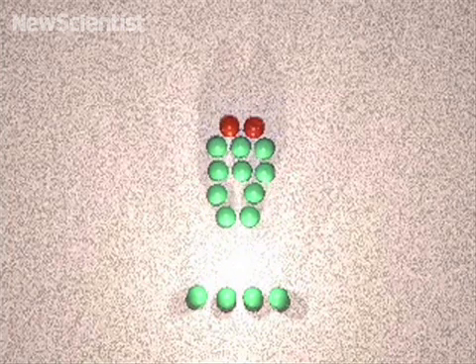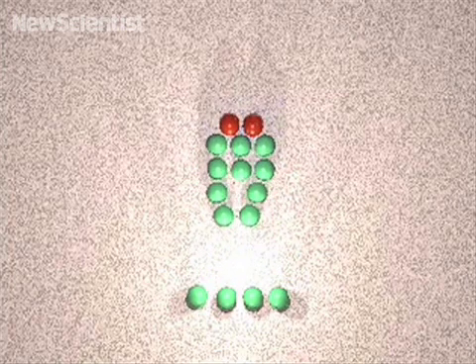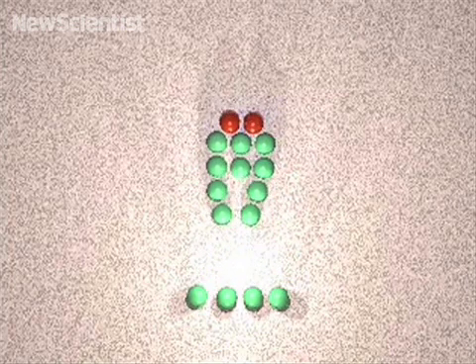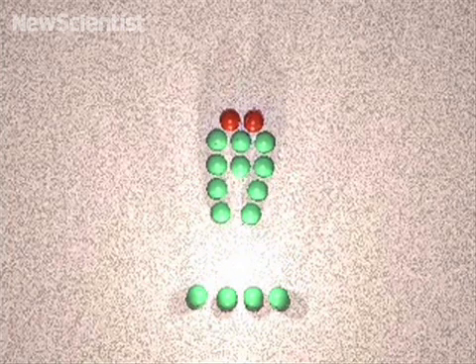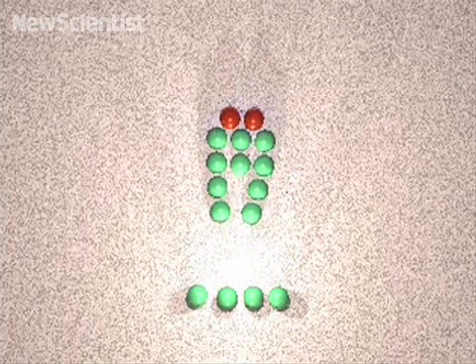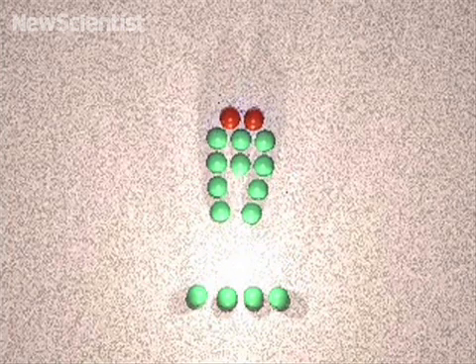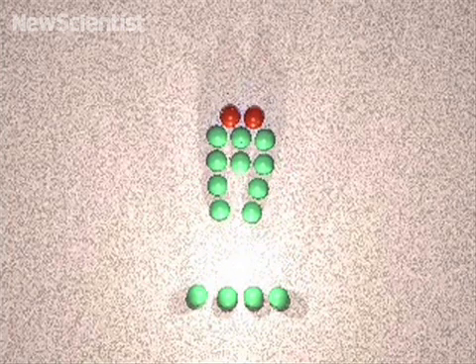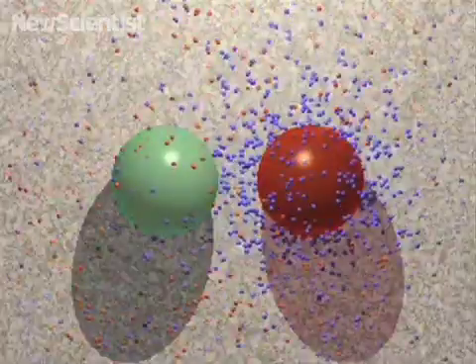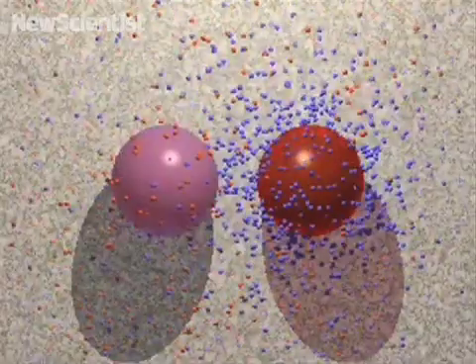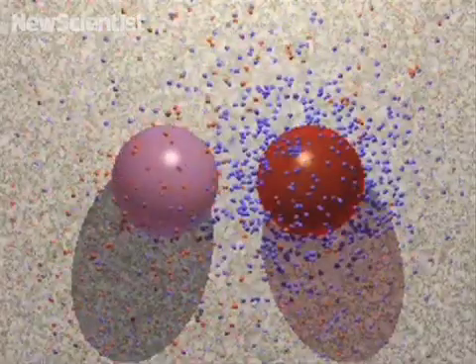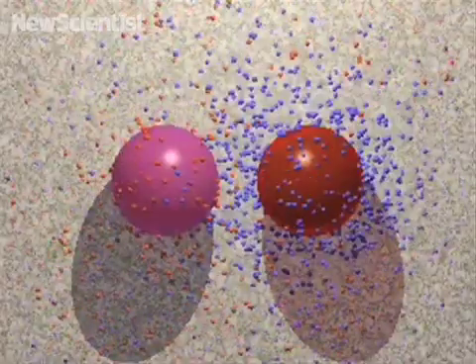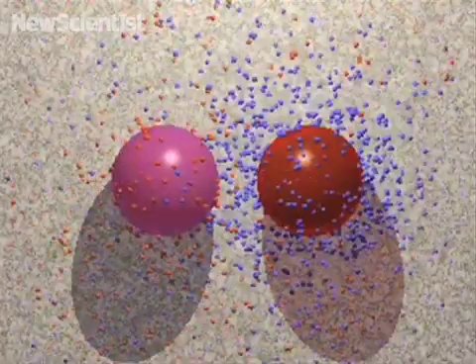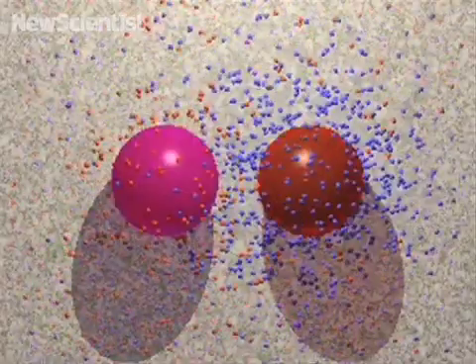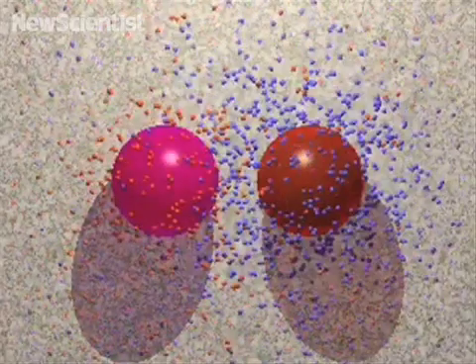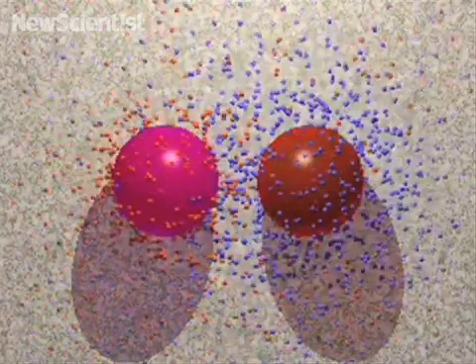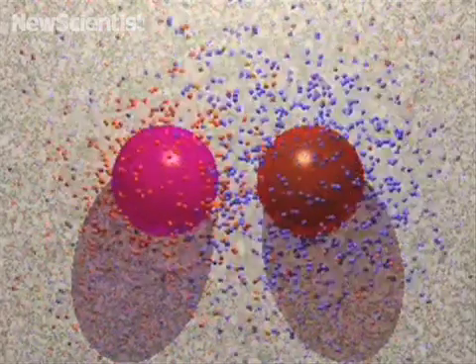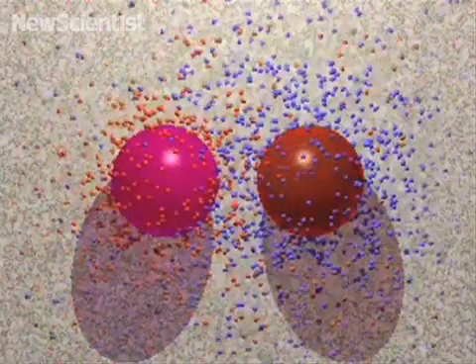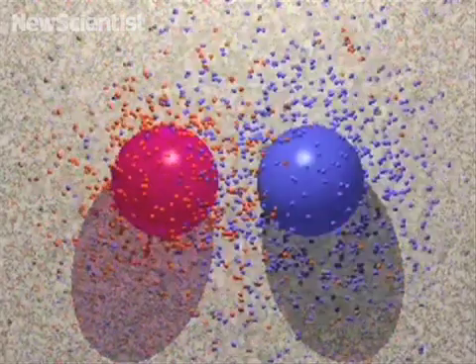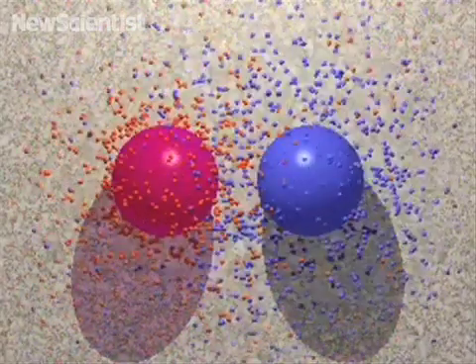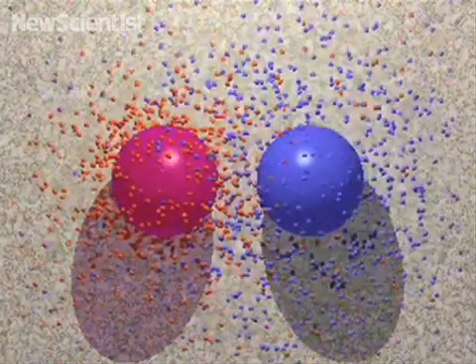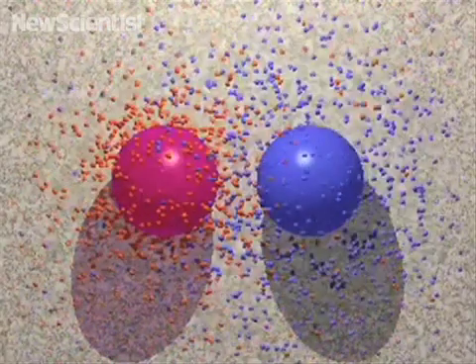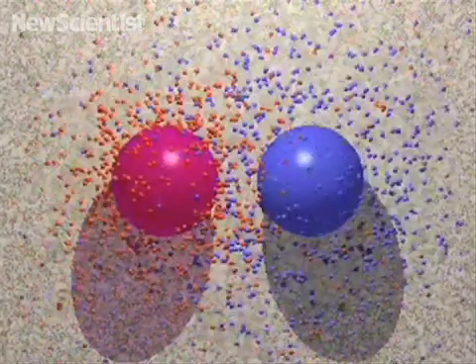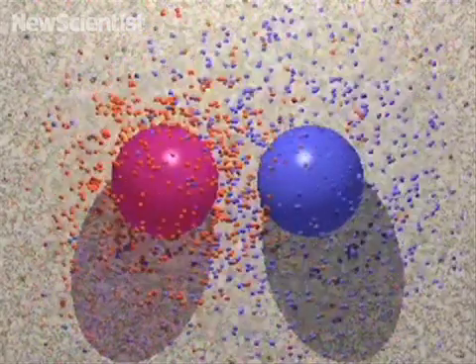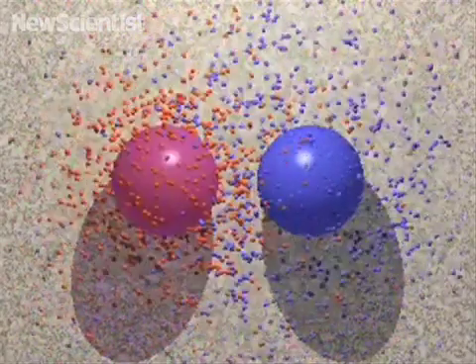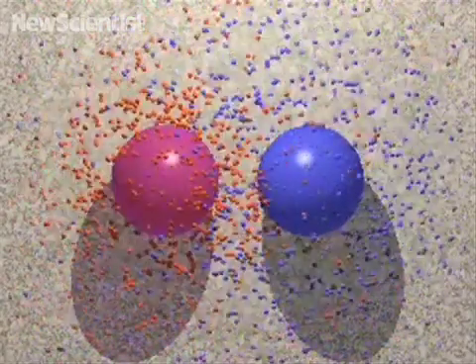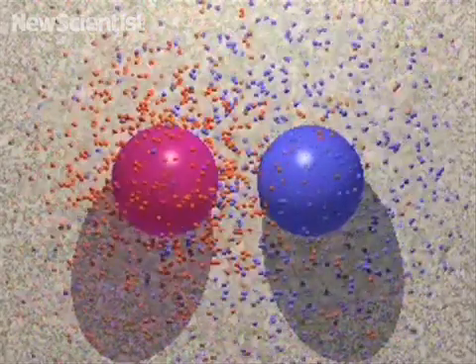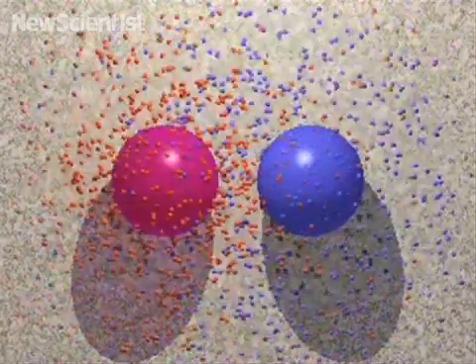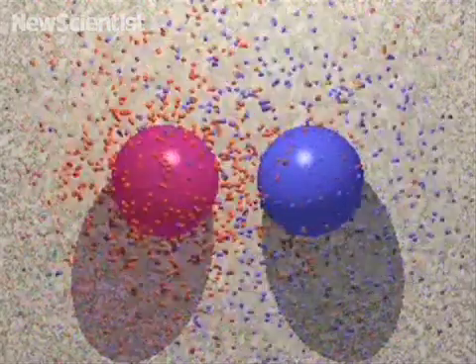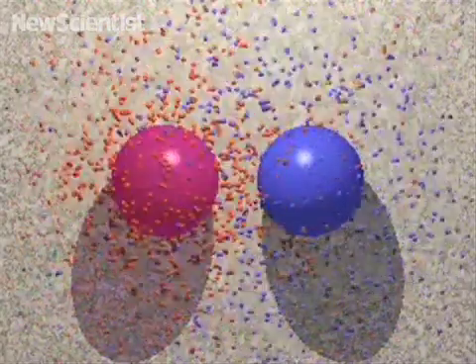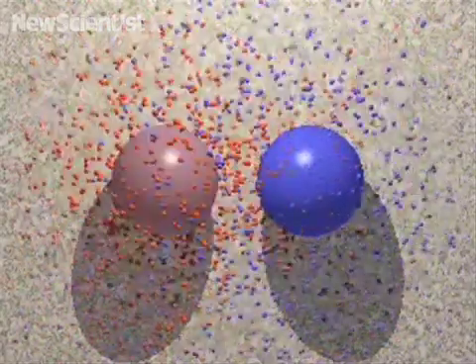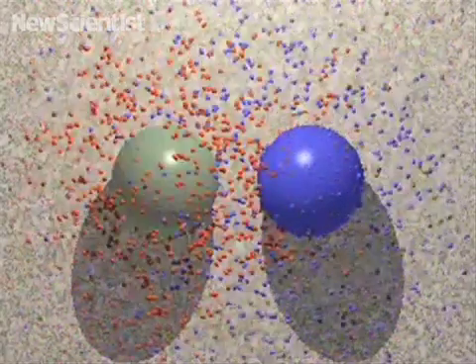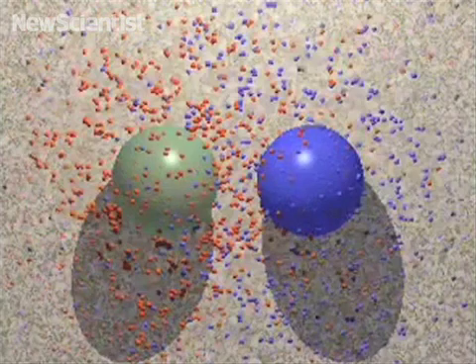Making real artificial cells like these is still a ways off, but these simulations show how they might be useful for manufacturing nanodevices.